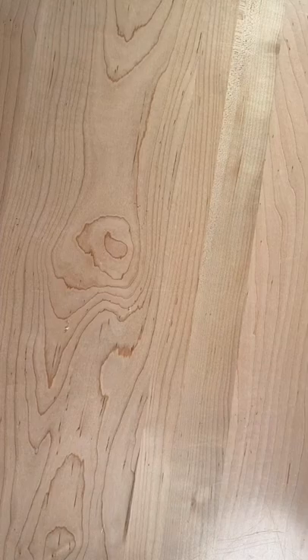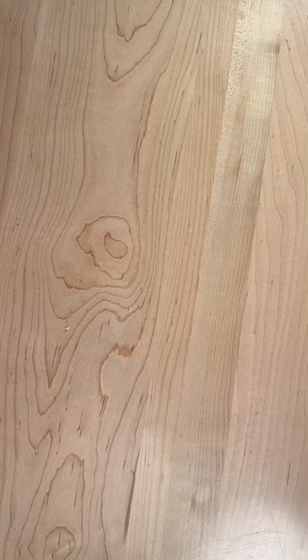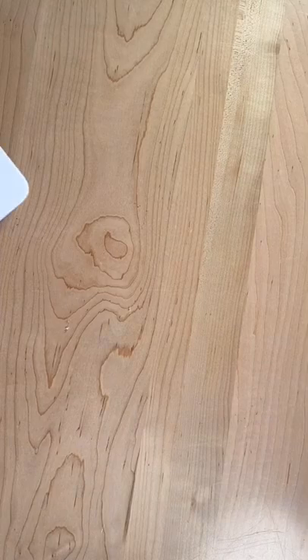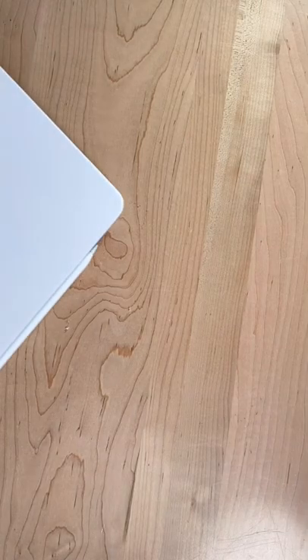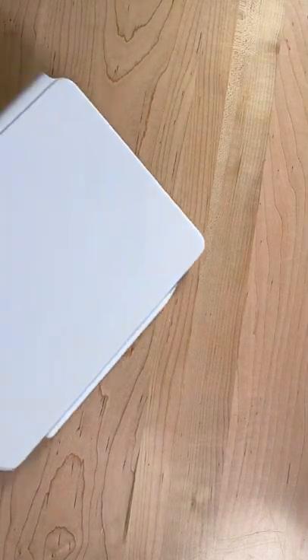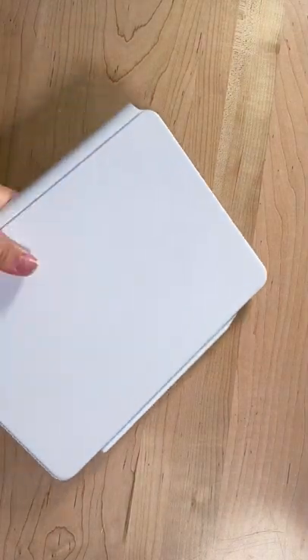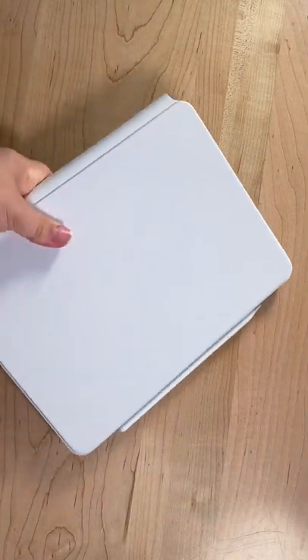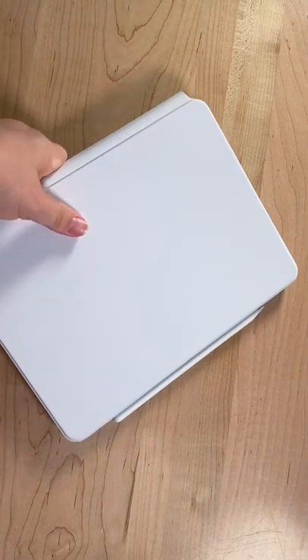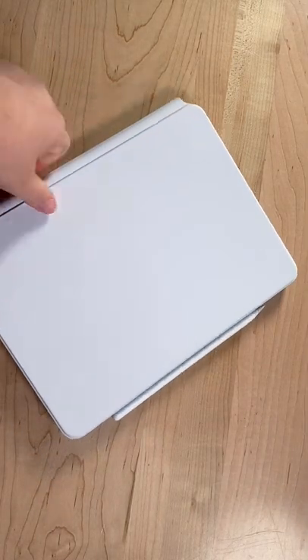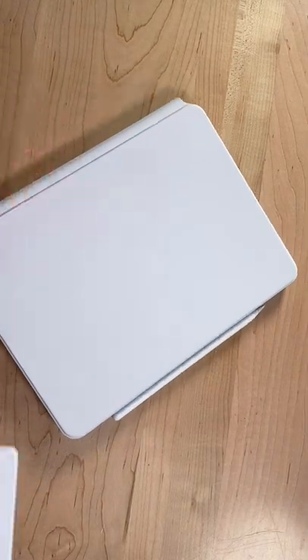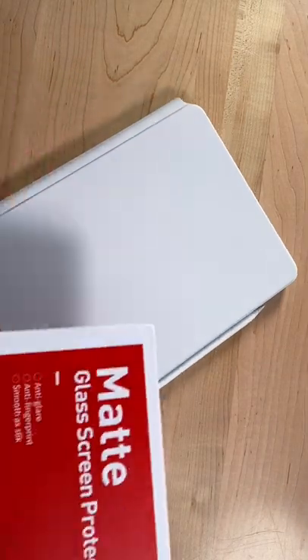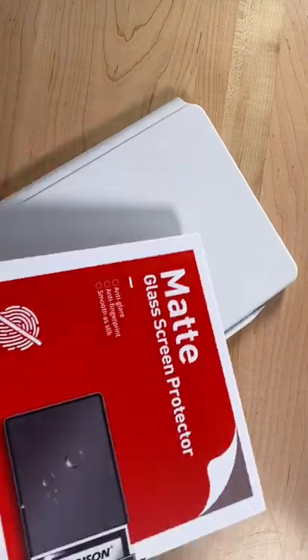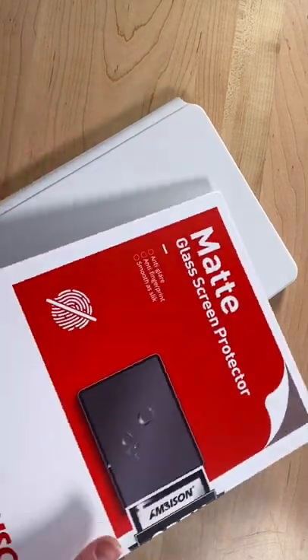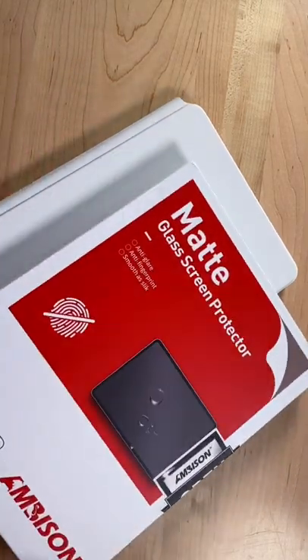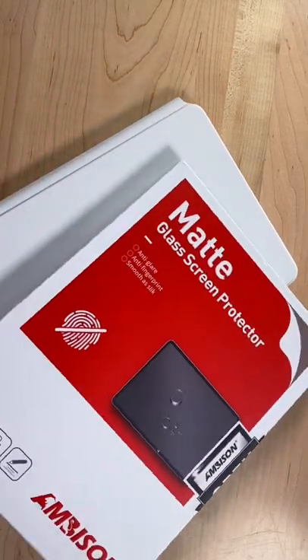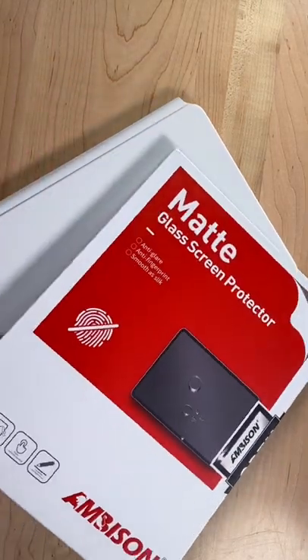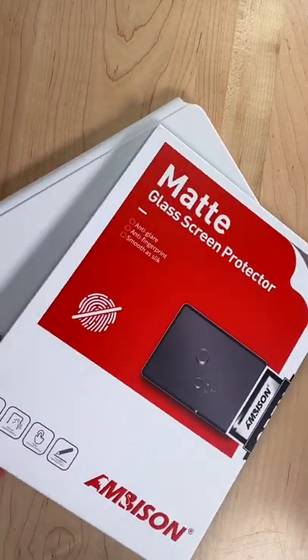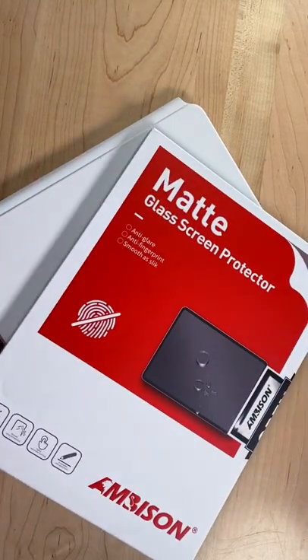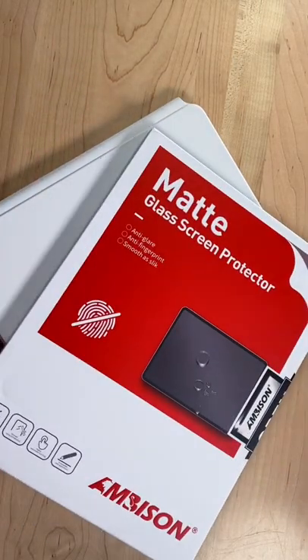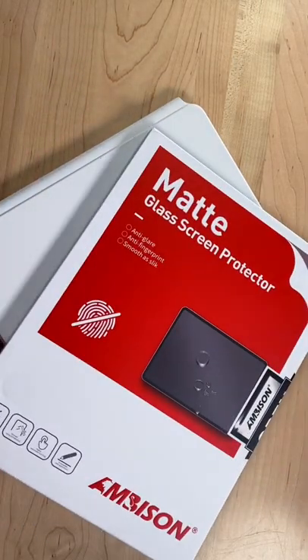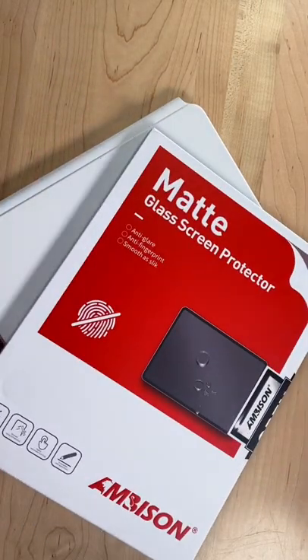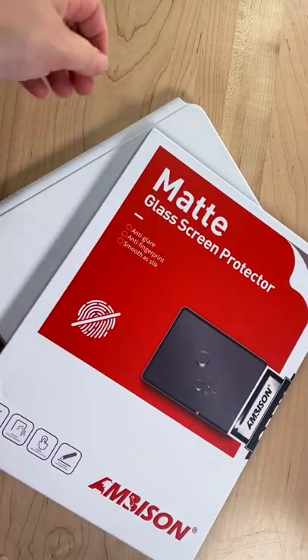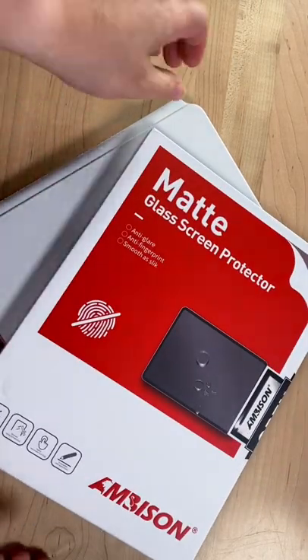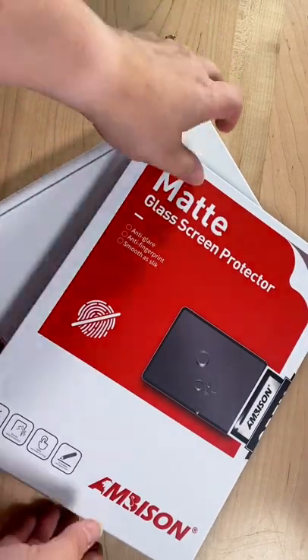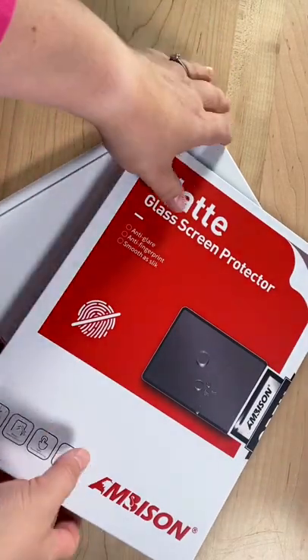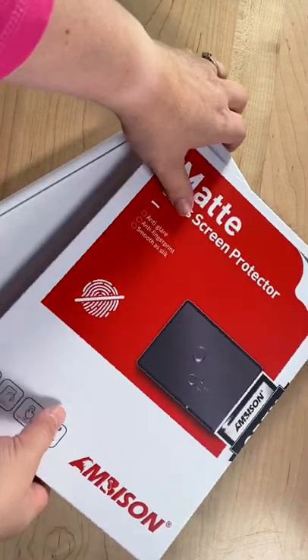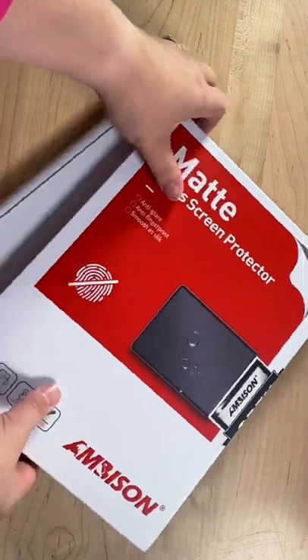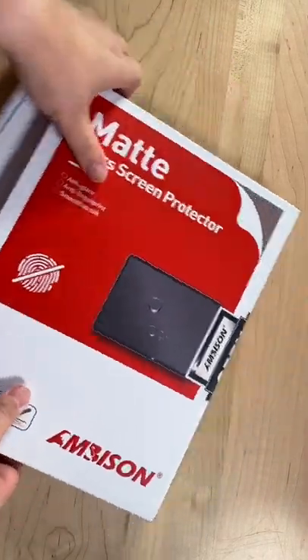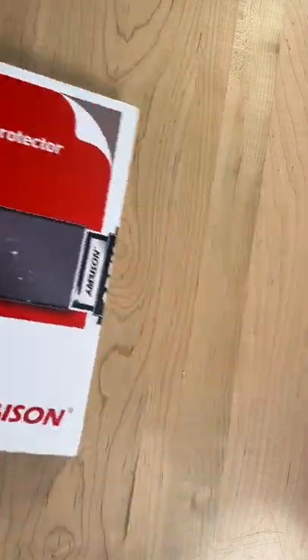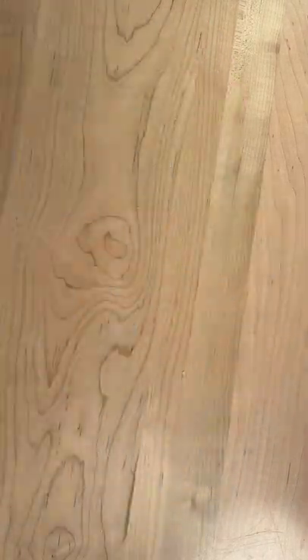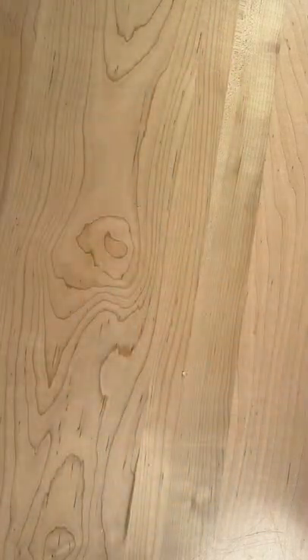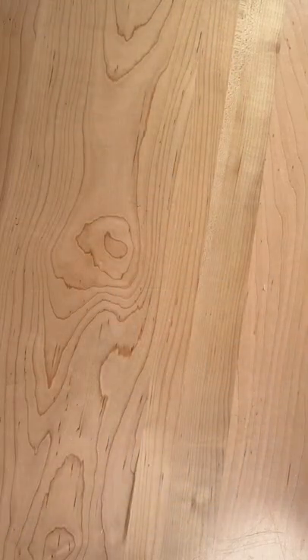This is a new iPad and I want to use it for drawing, so my first order of business is putting on a matte glass screen protector.